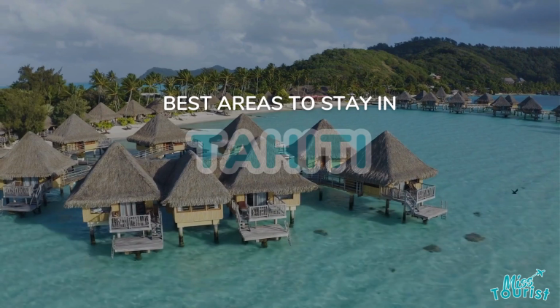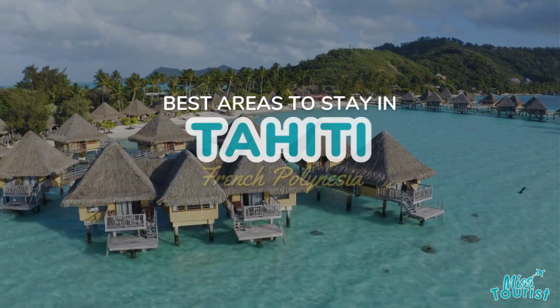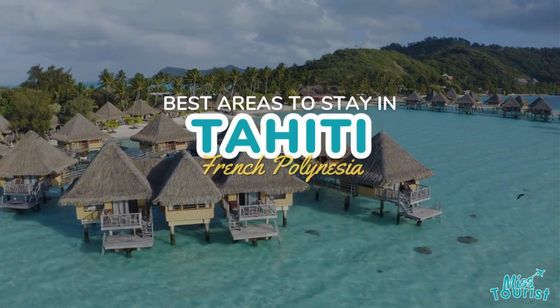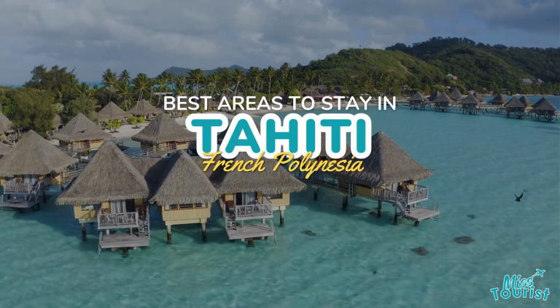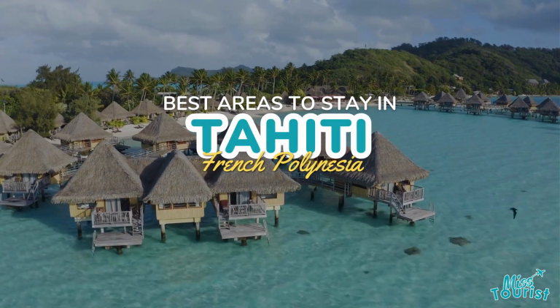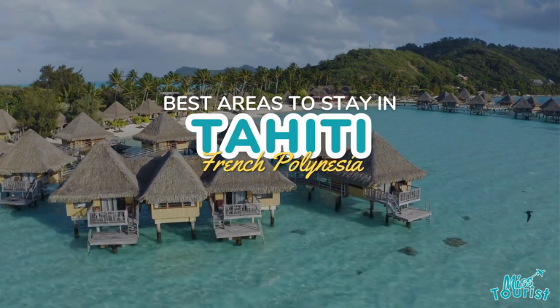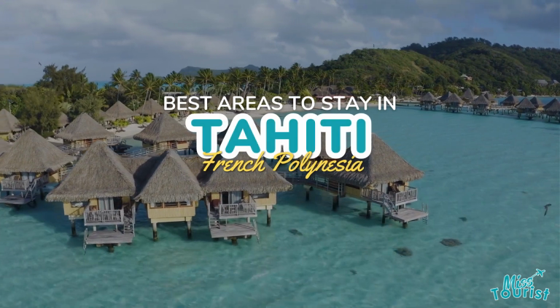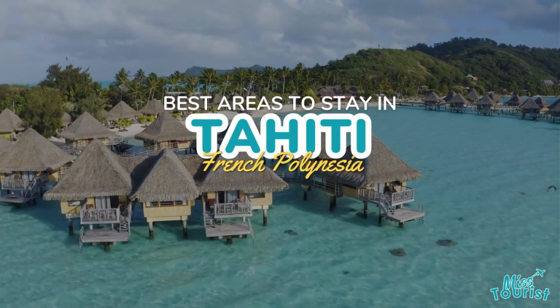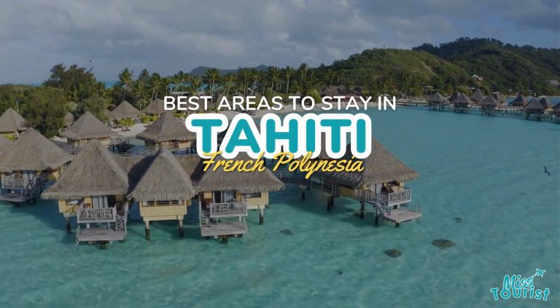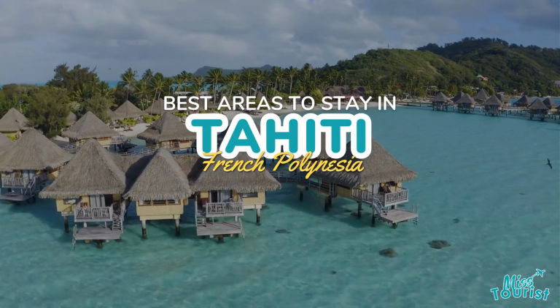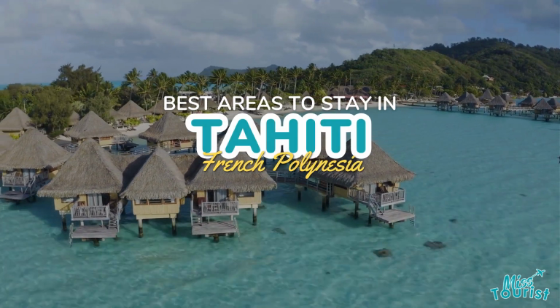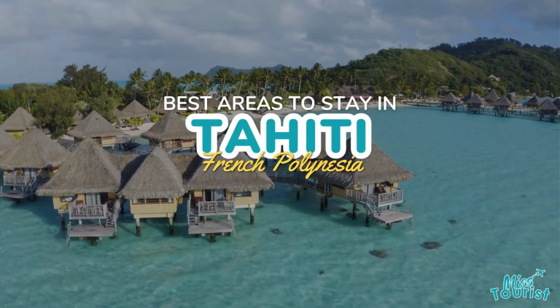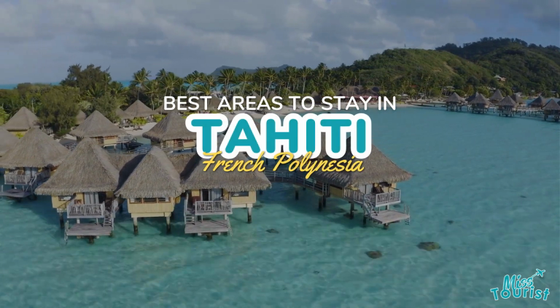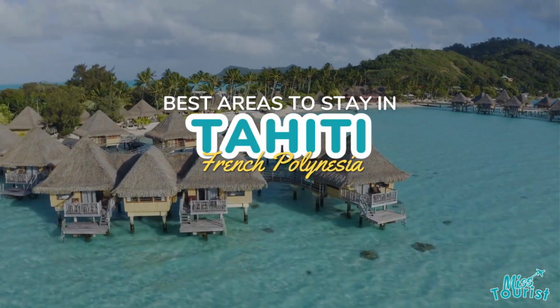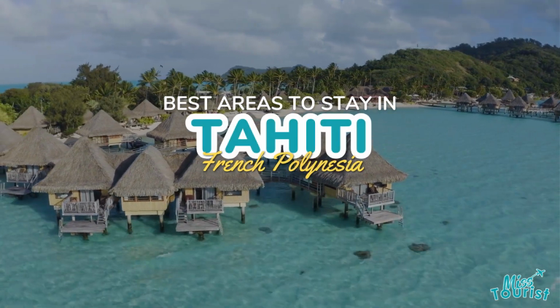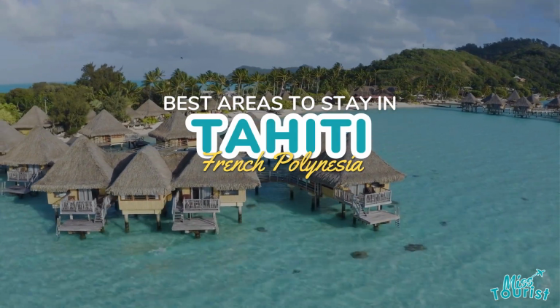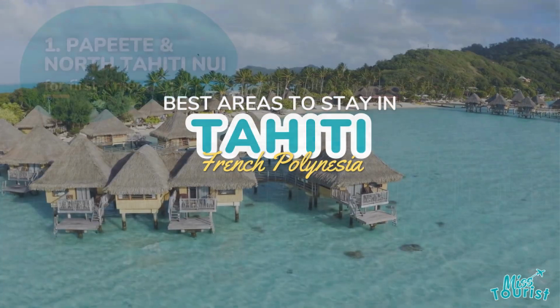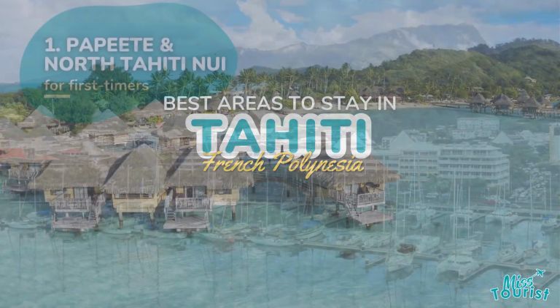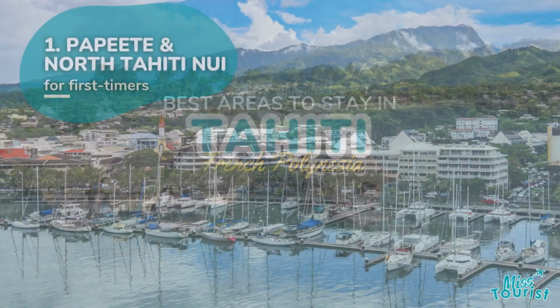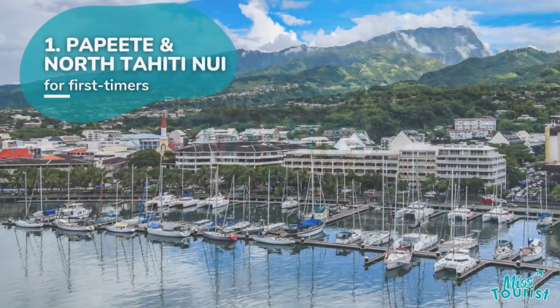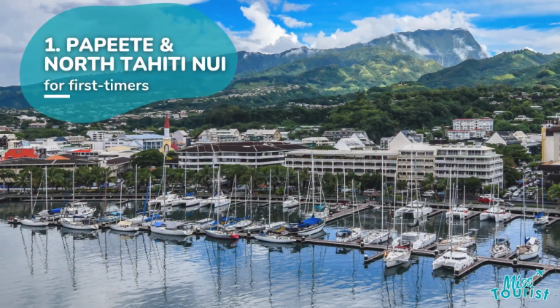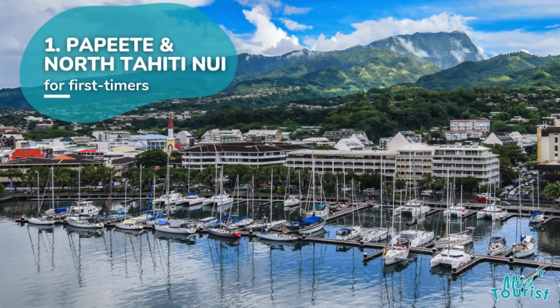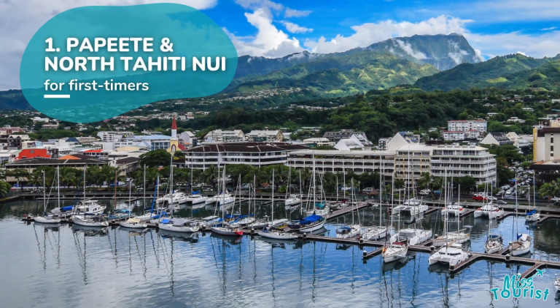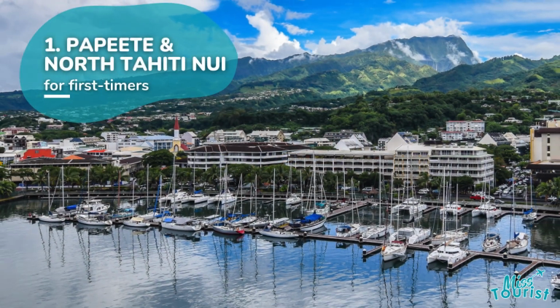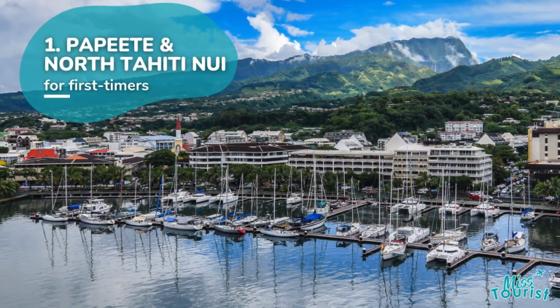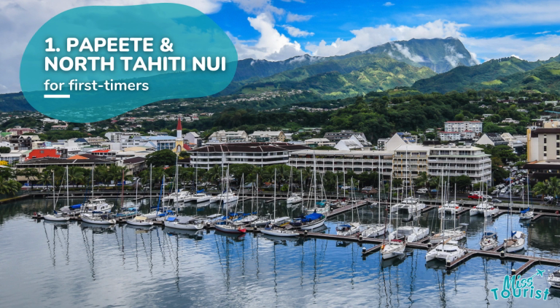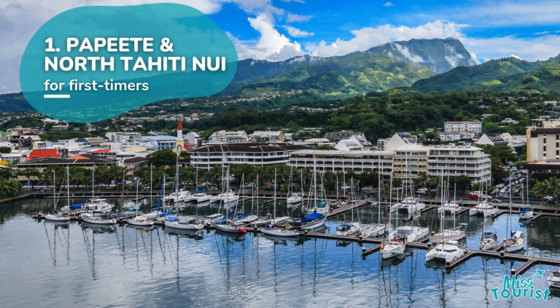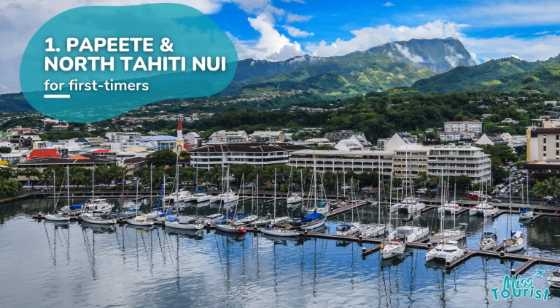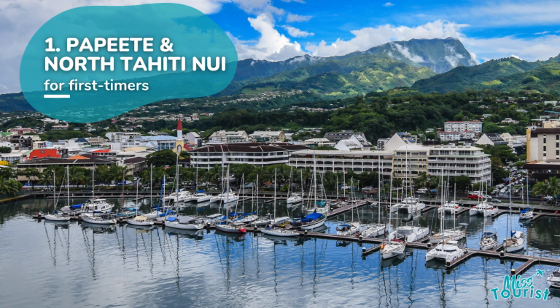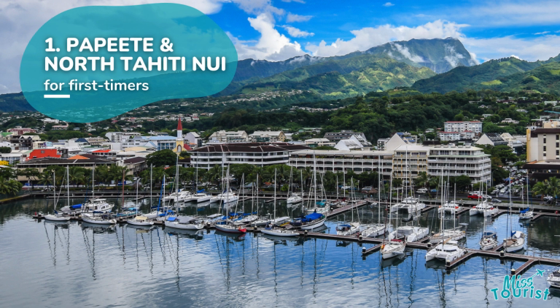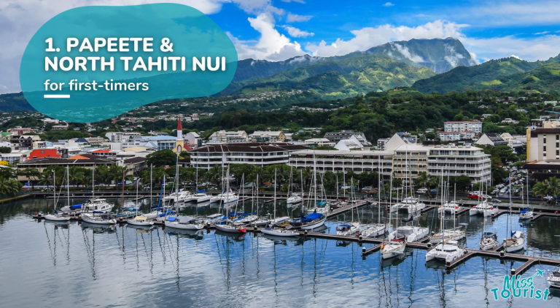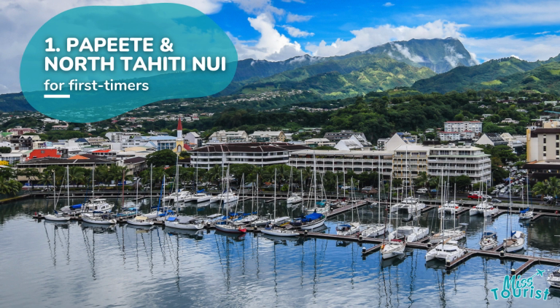Top areas to stay in Tahiti, French Polynesia. One: Papeete and North Tahiti Nui.